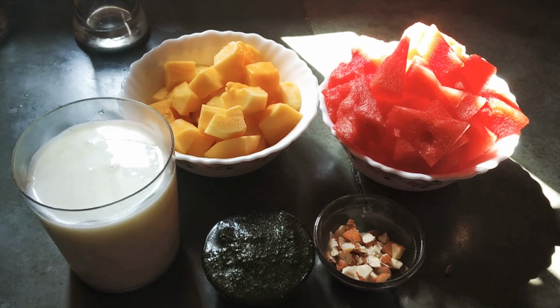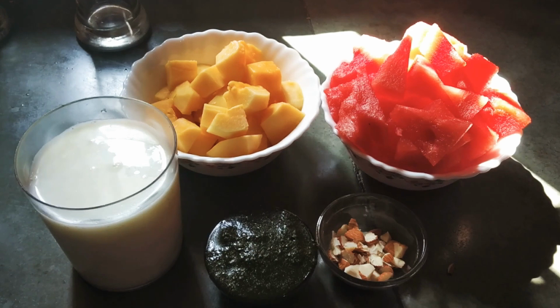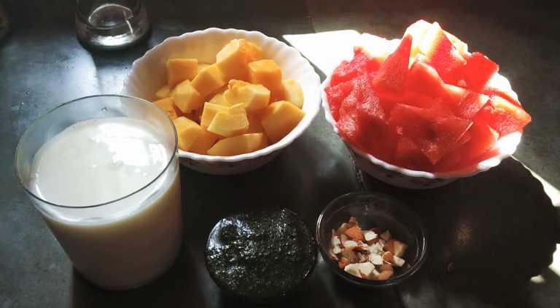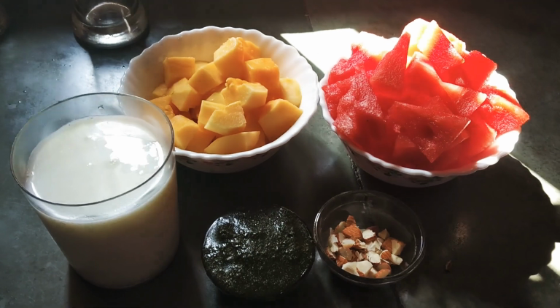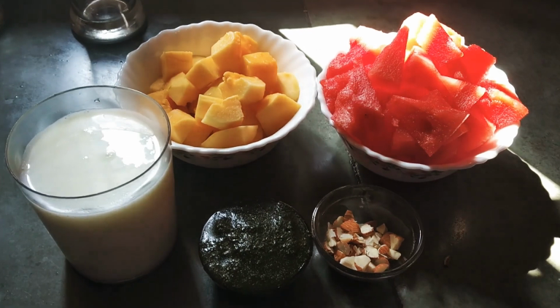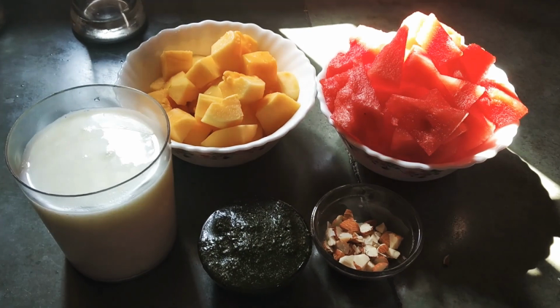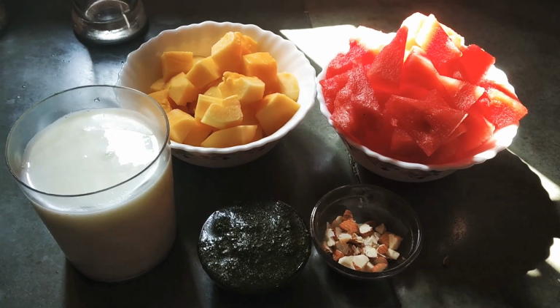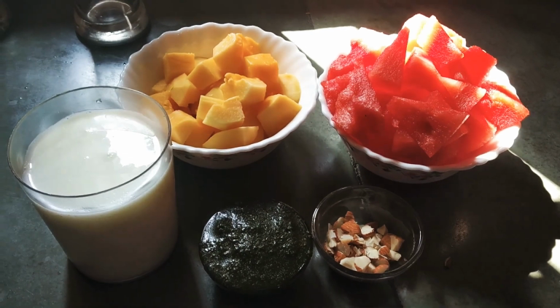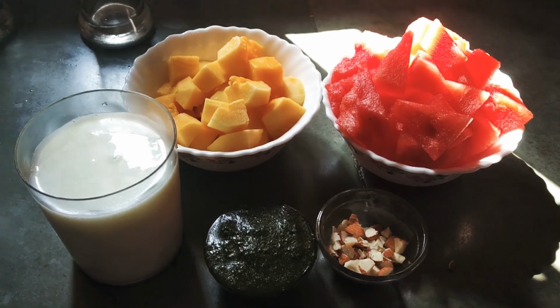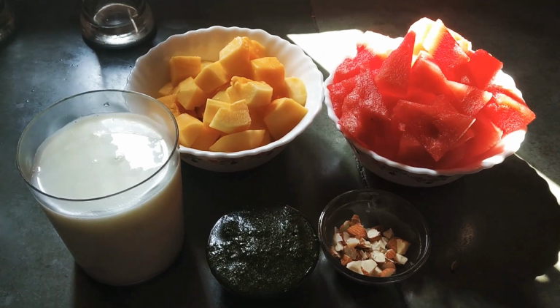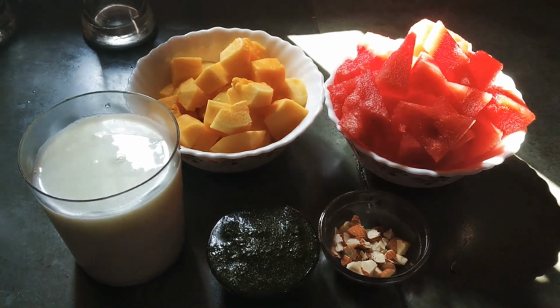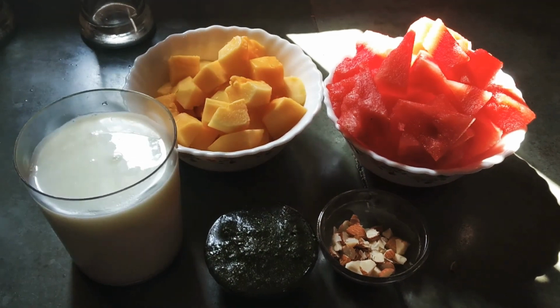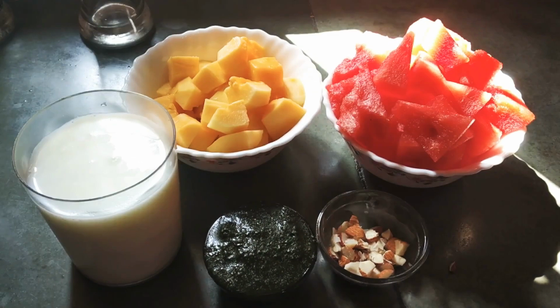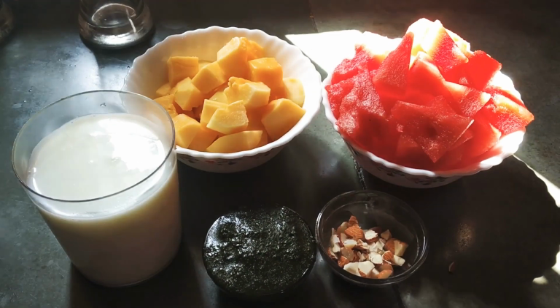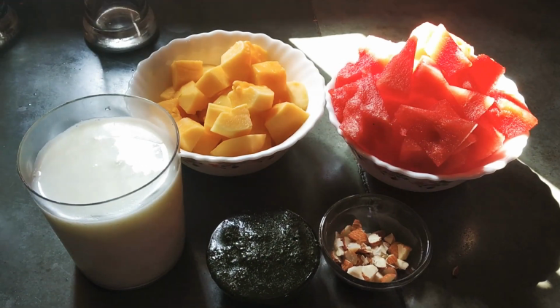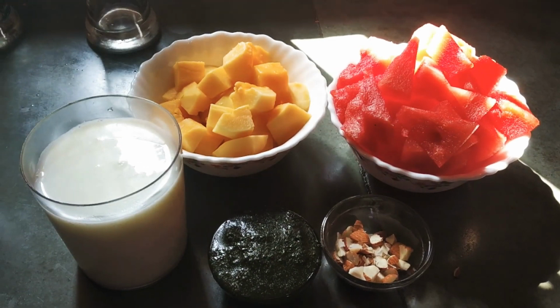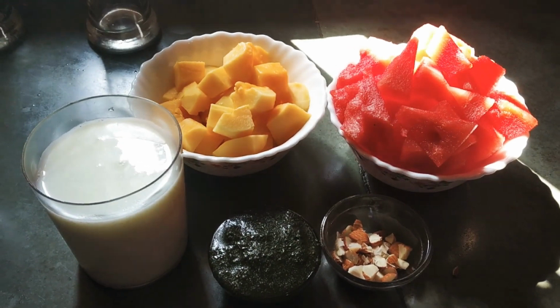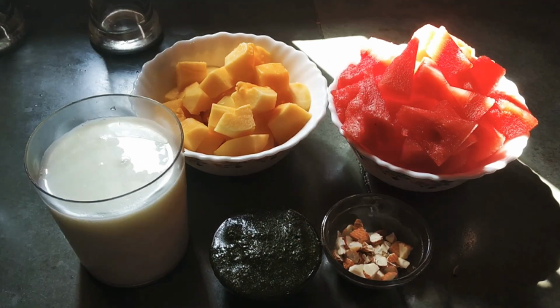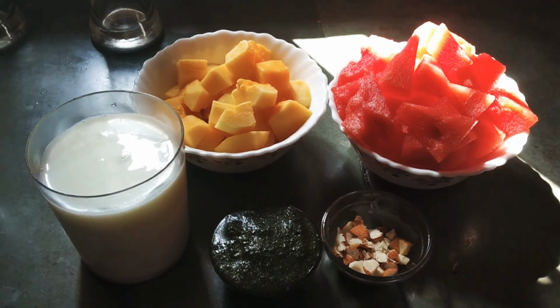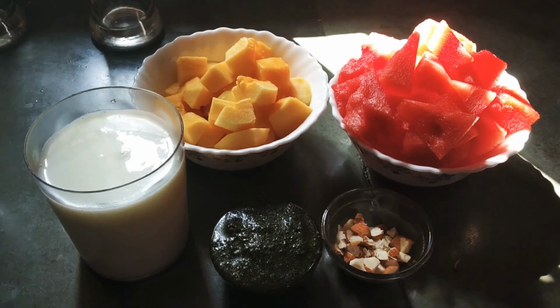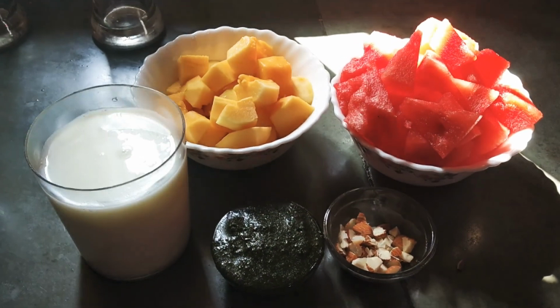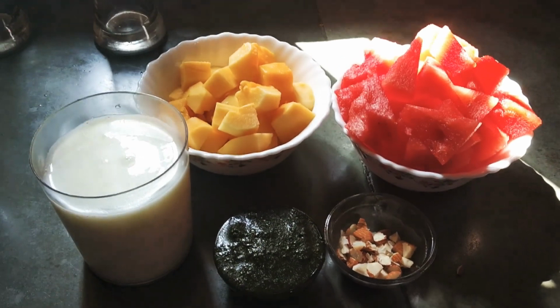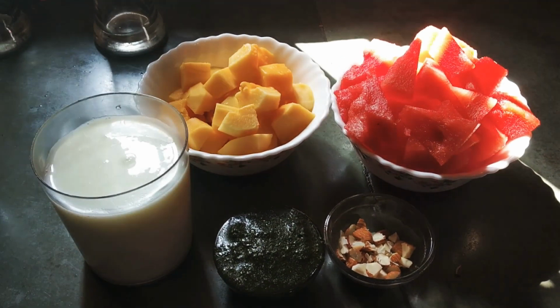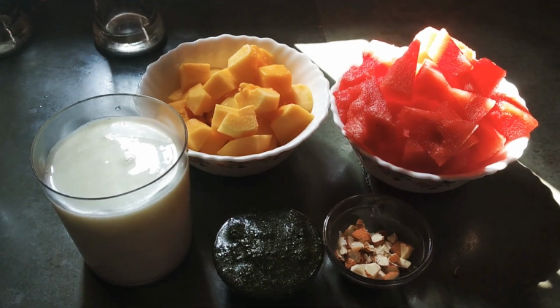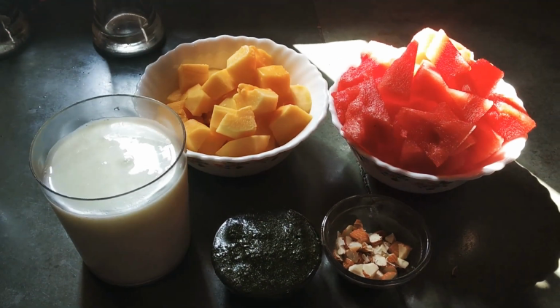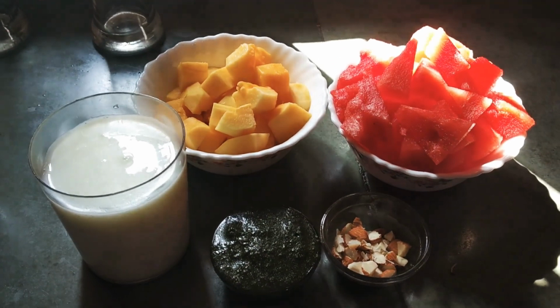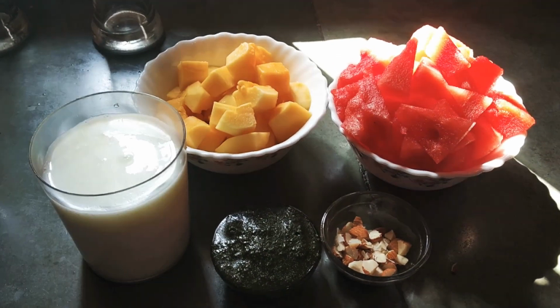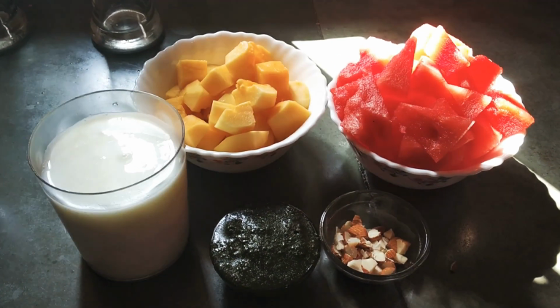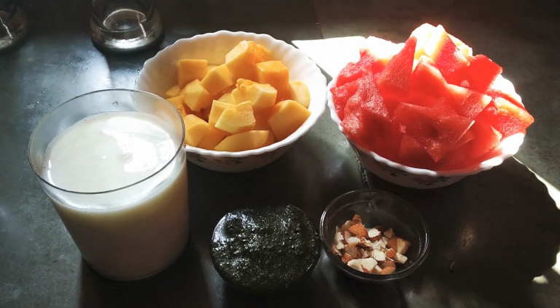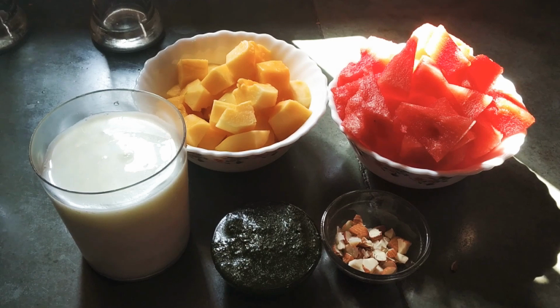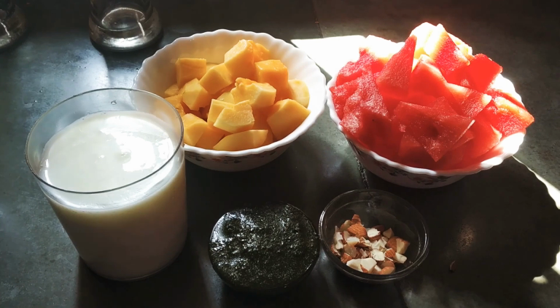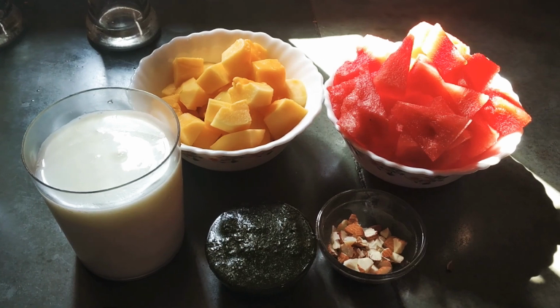Hello friends, welcome to the YouTube channel Simla Kitchen. Today I am going to make a tasteful drink for warm weather.